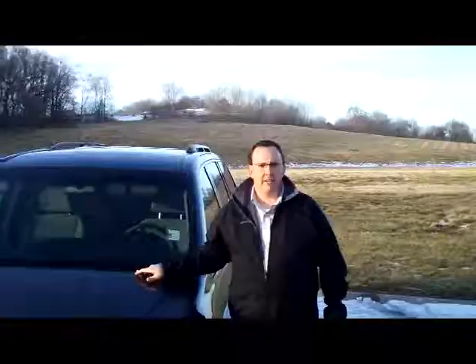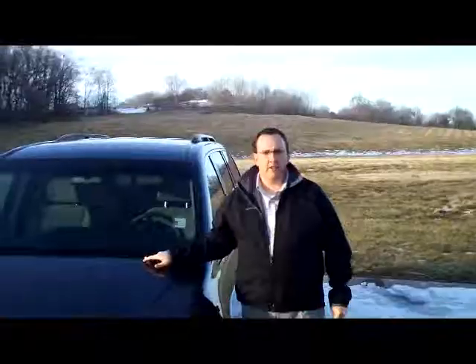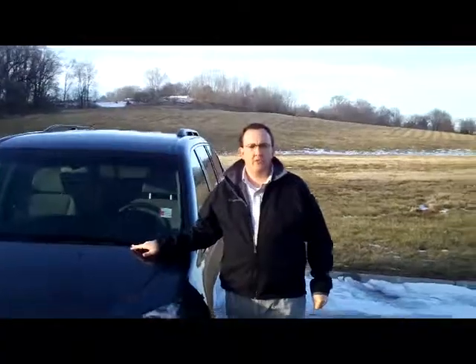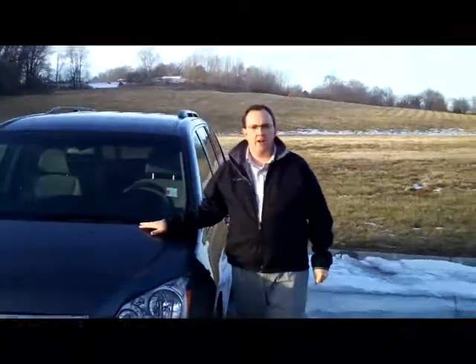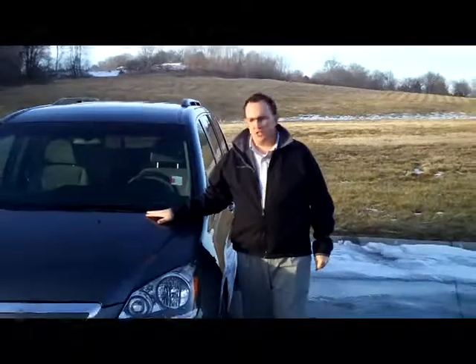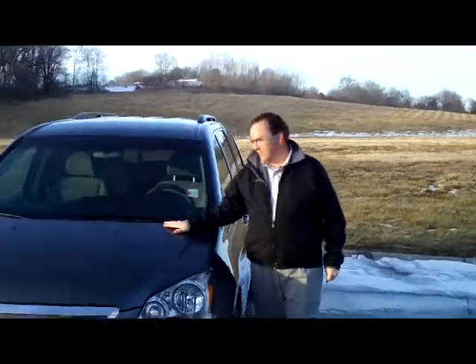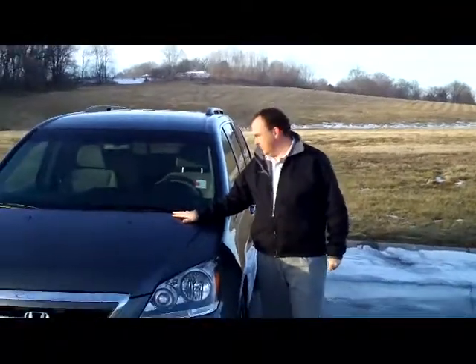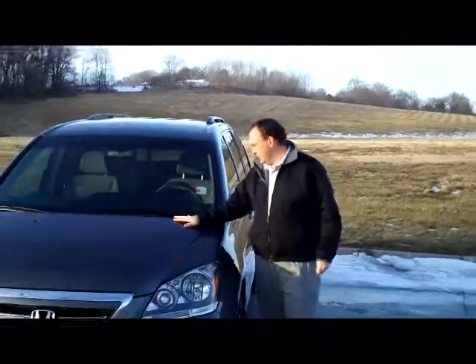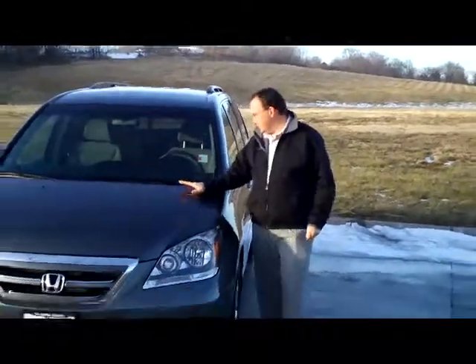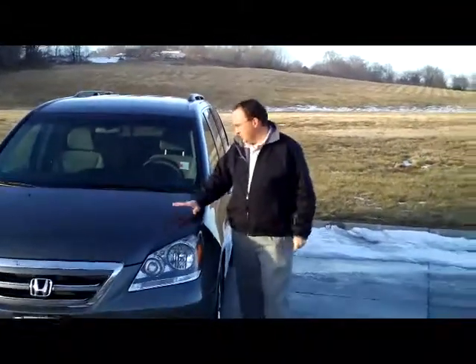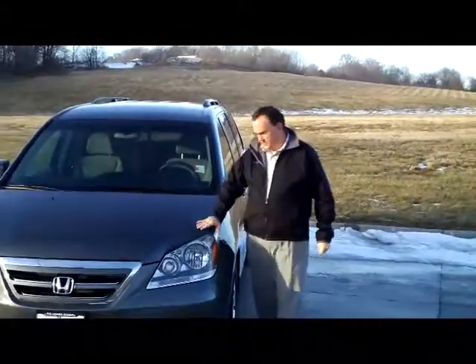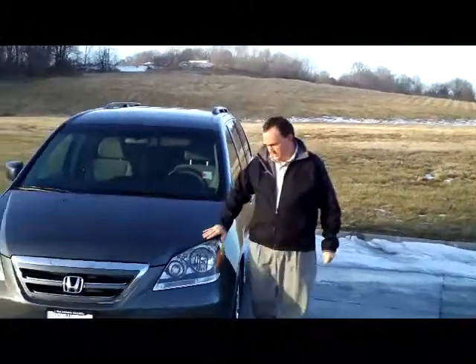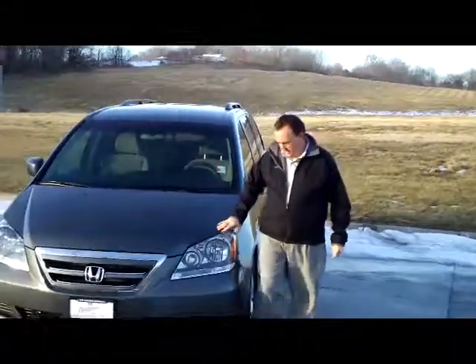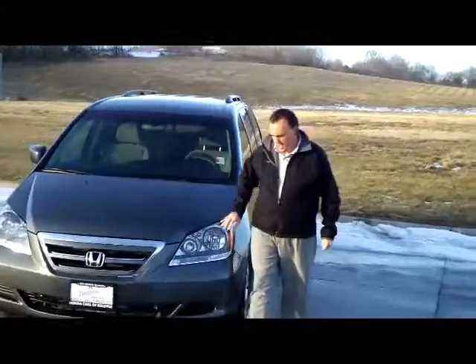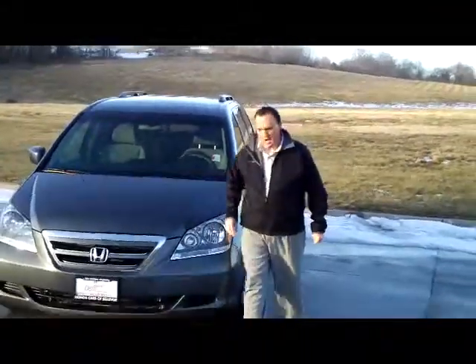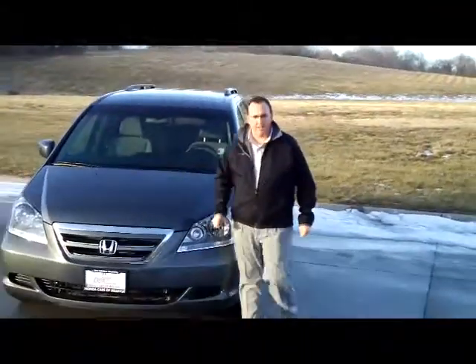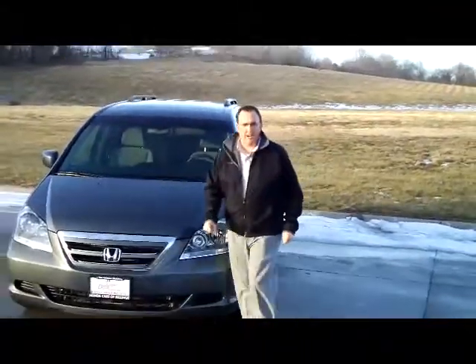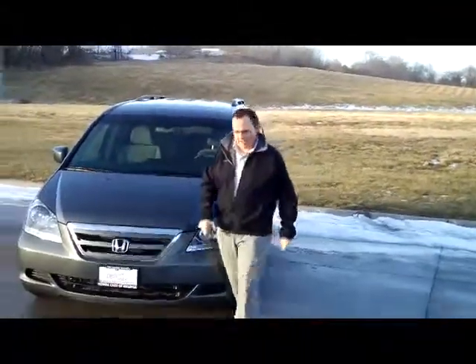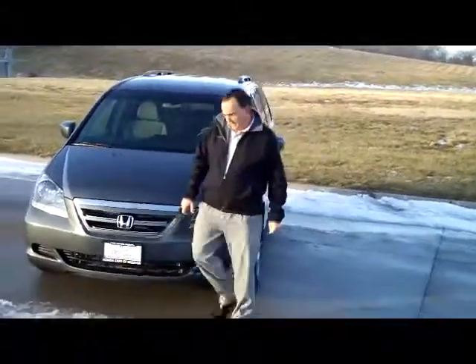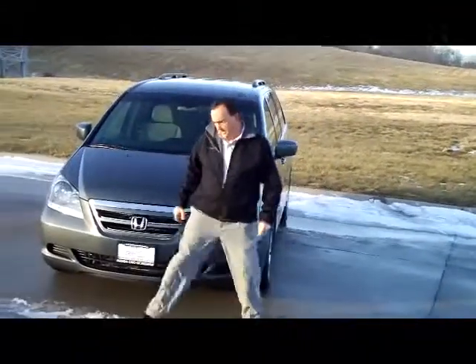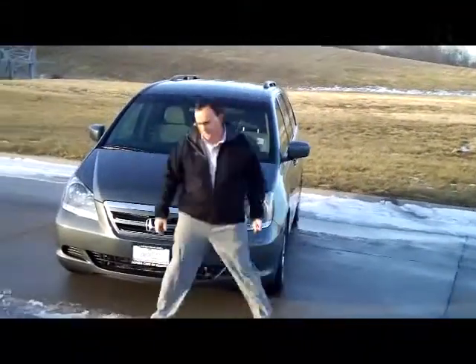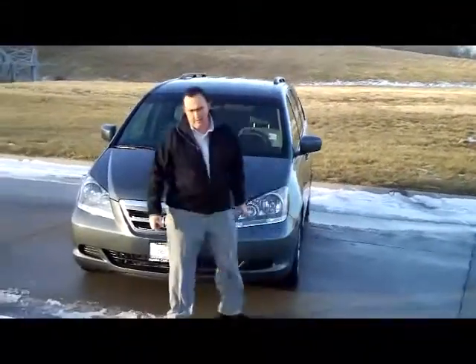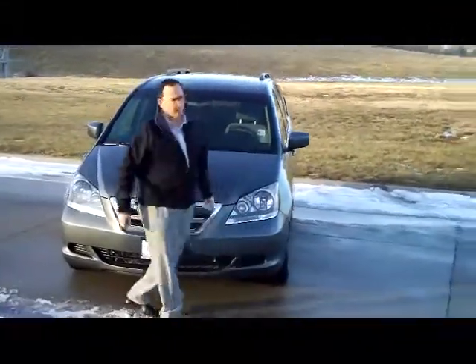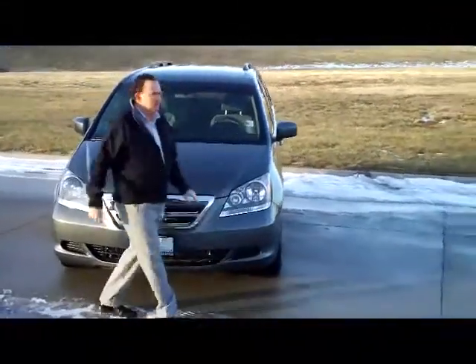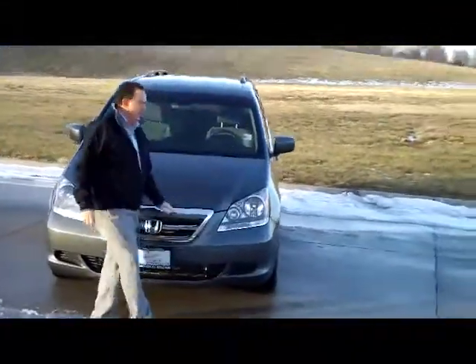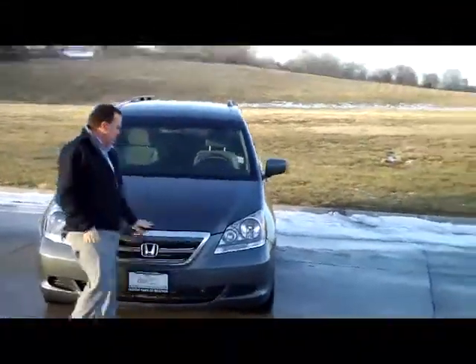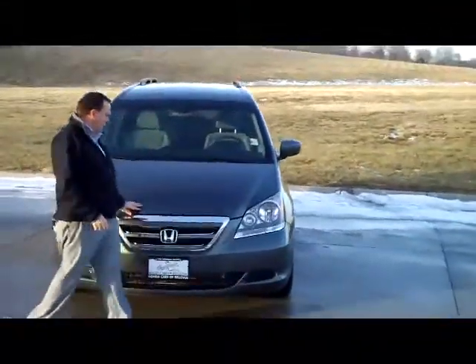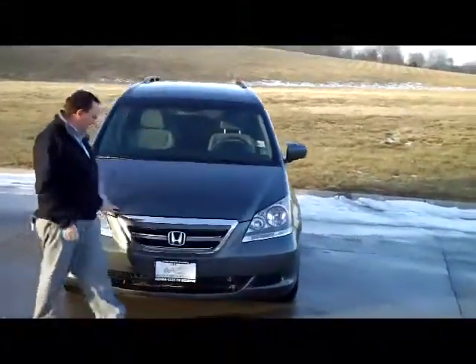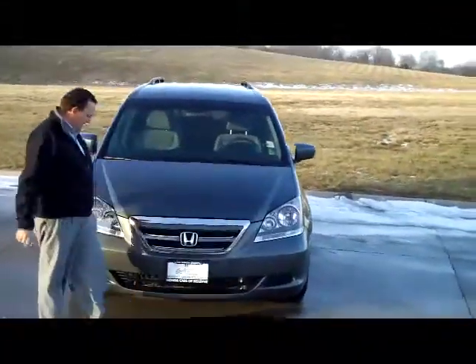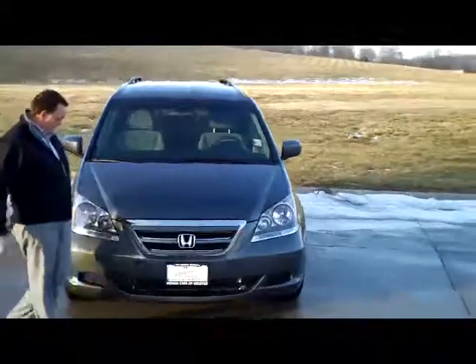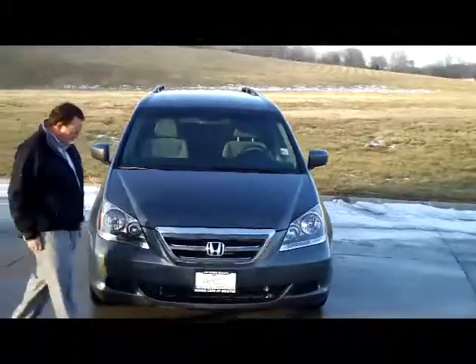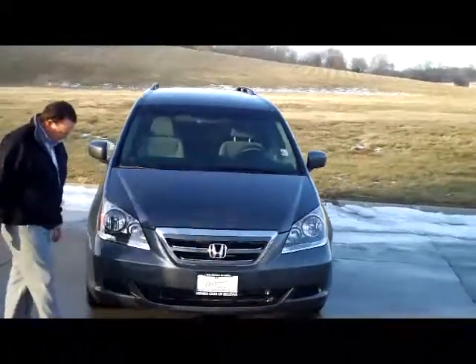Kelly here for Honda Giant, here to show you this 2007 Honda Odyssey EX model. It only has 27,000 miles.